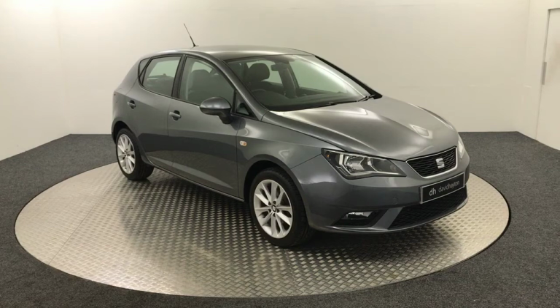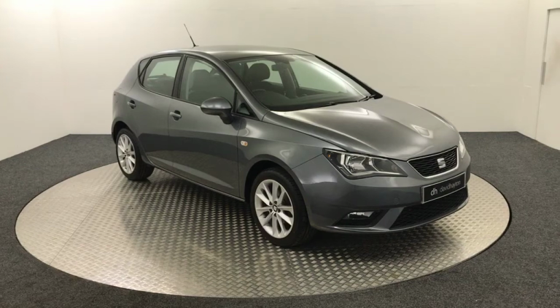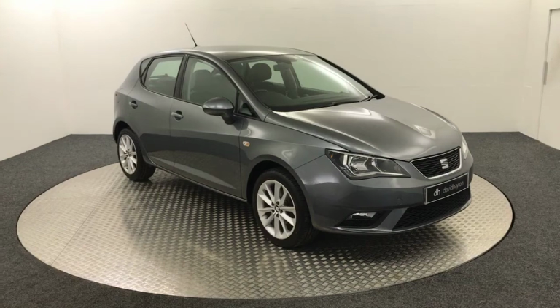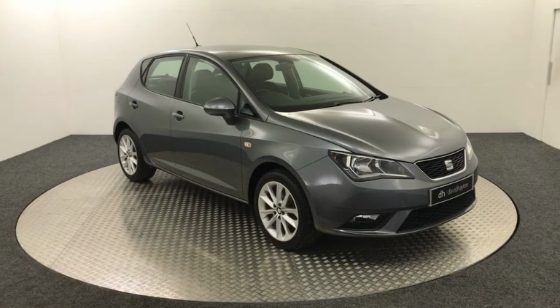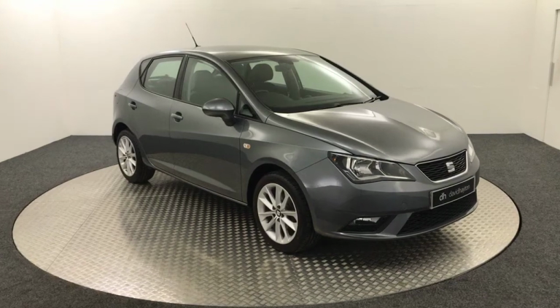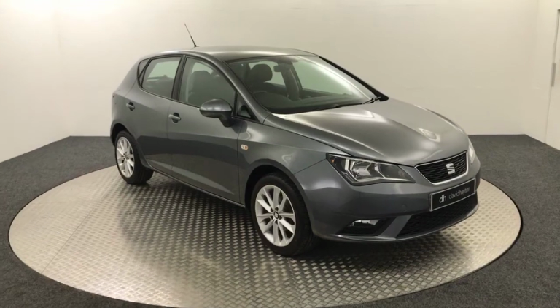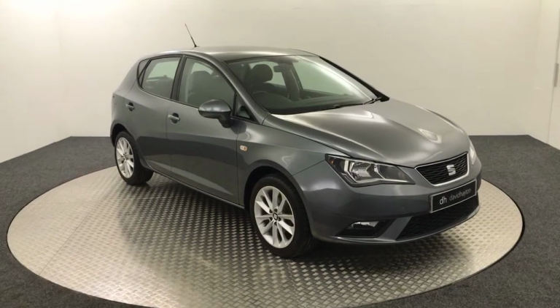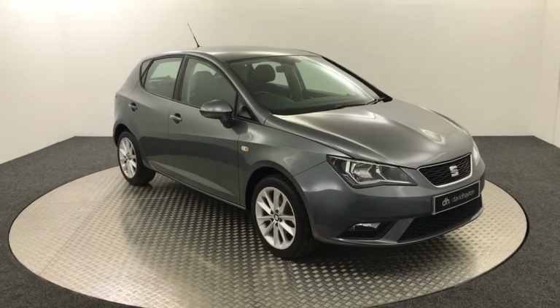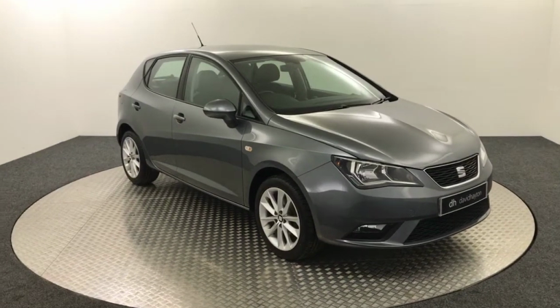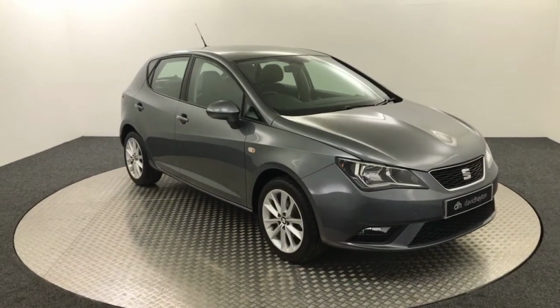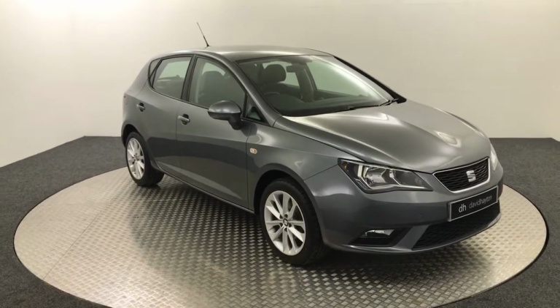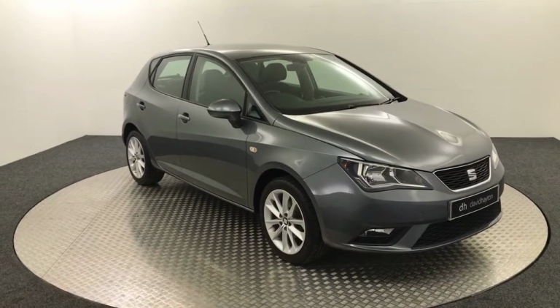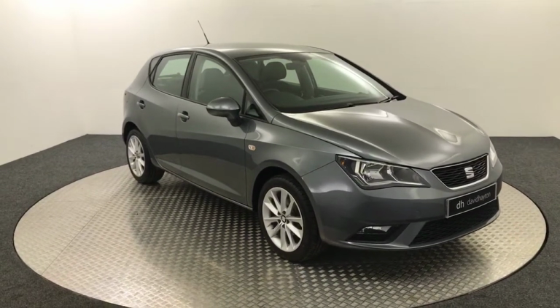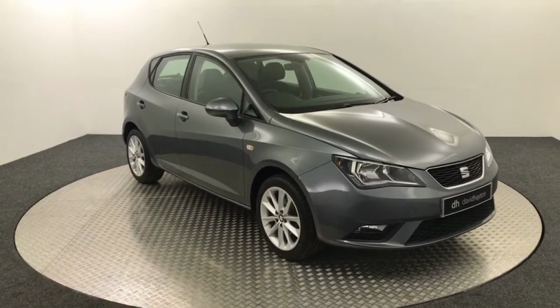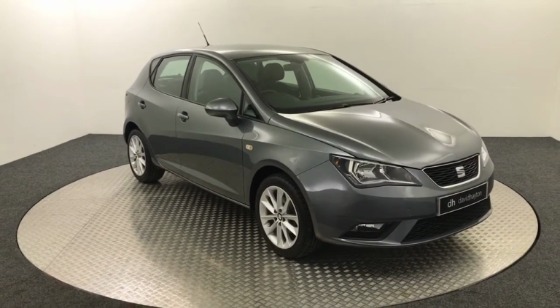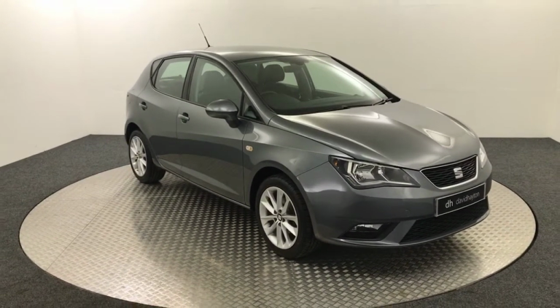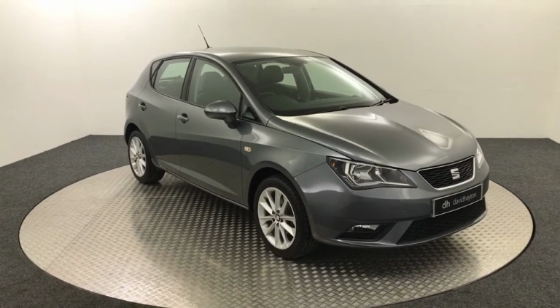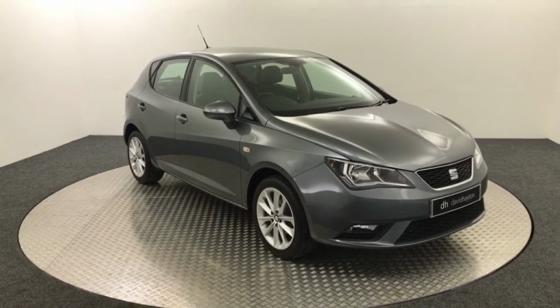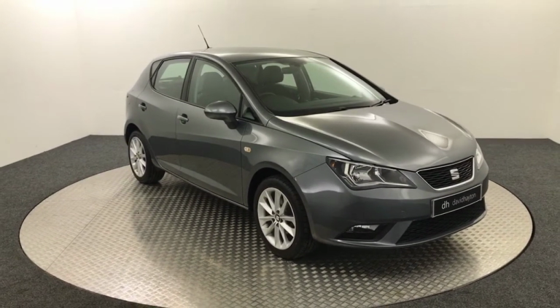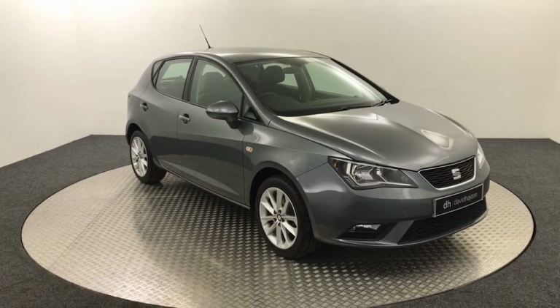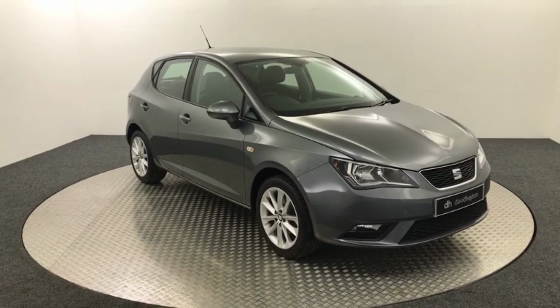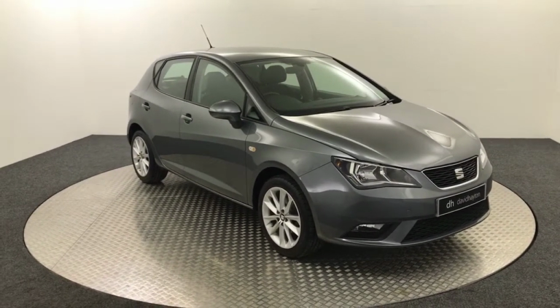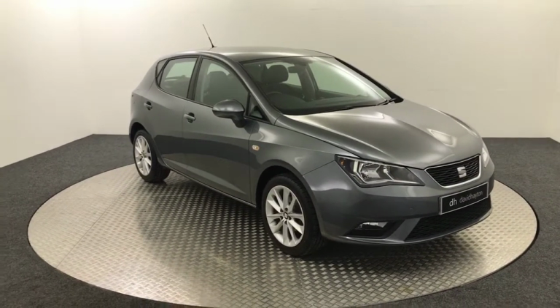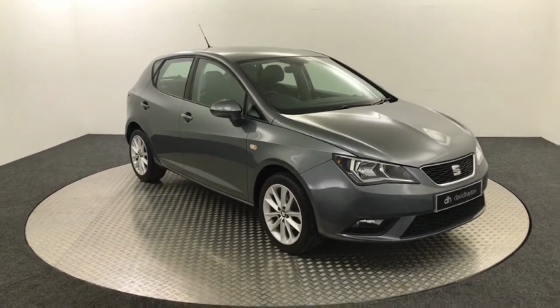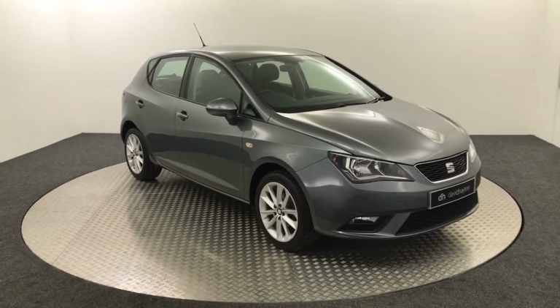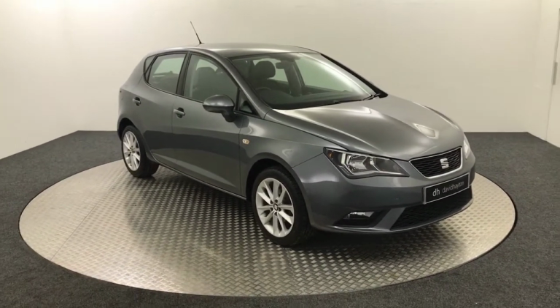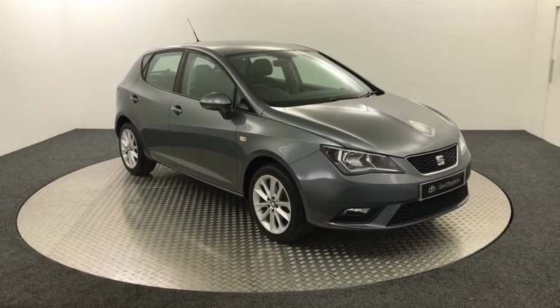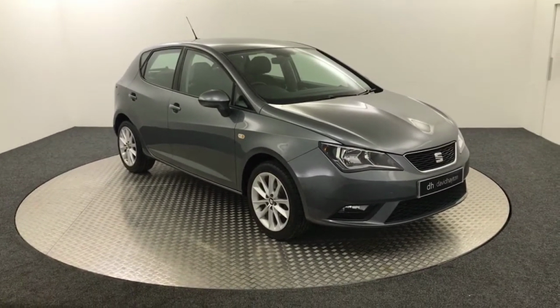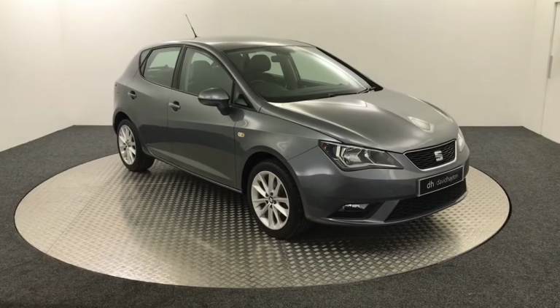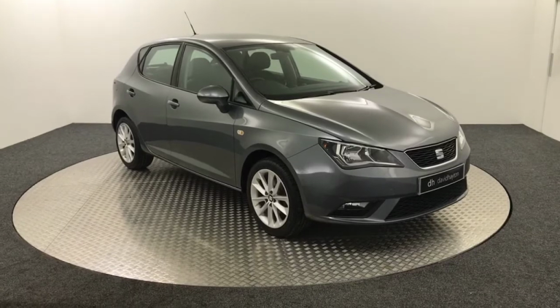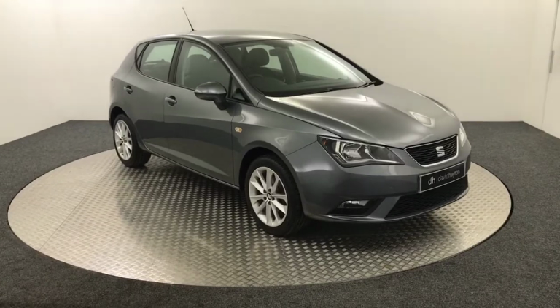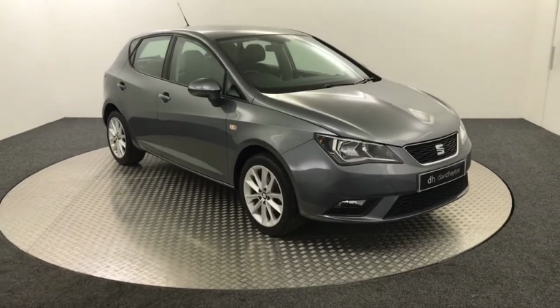Hi, it's James from David Hayden's Auto Store. Today on the turntable we have this 2016 SEAT Ibiza.